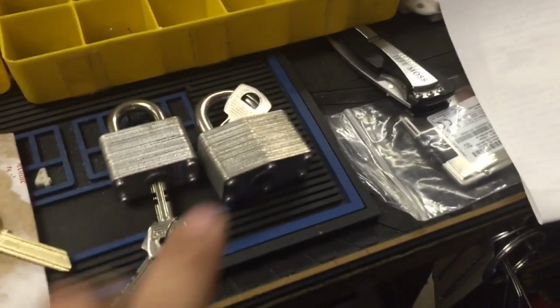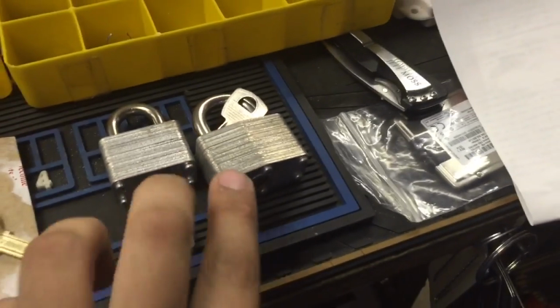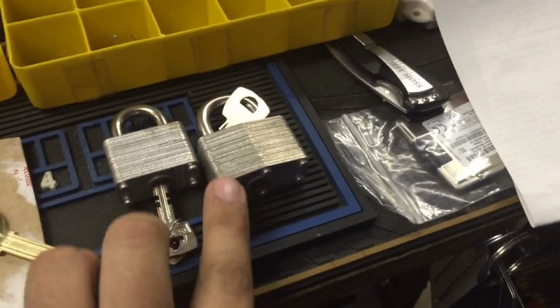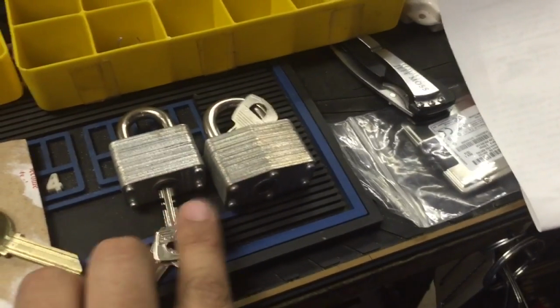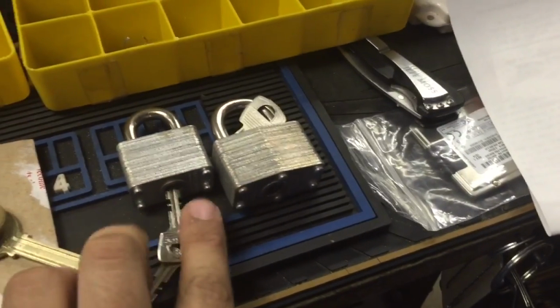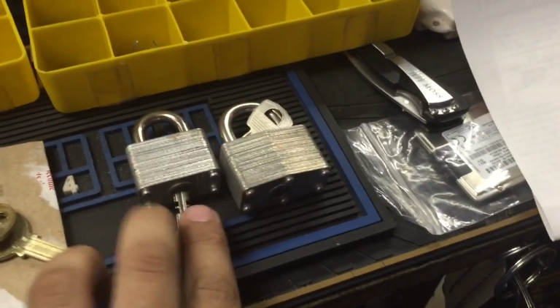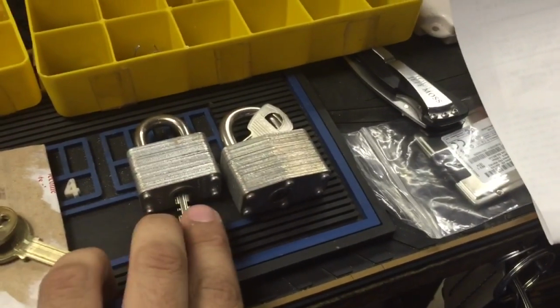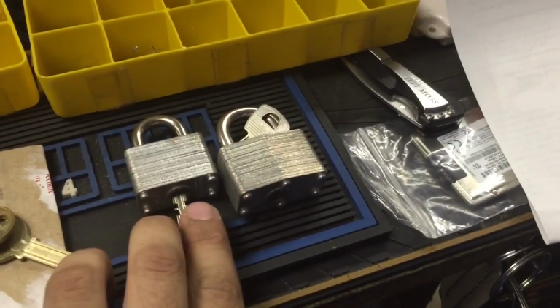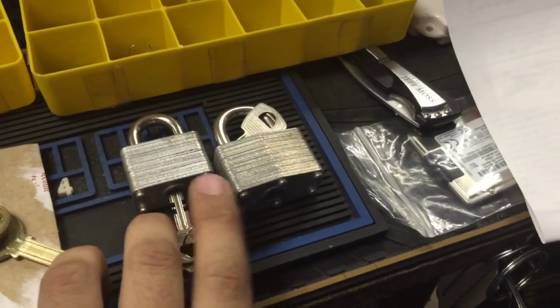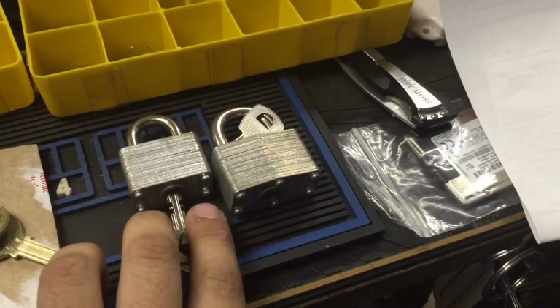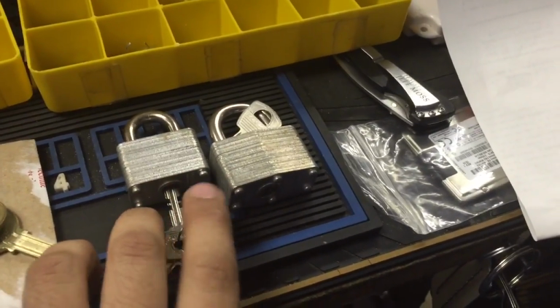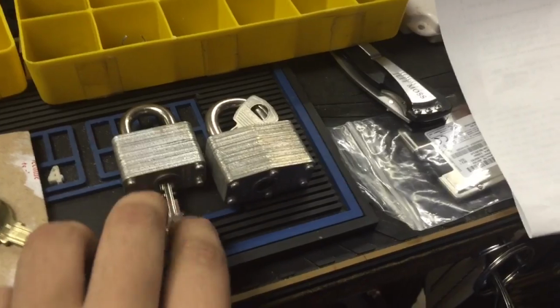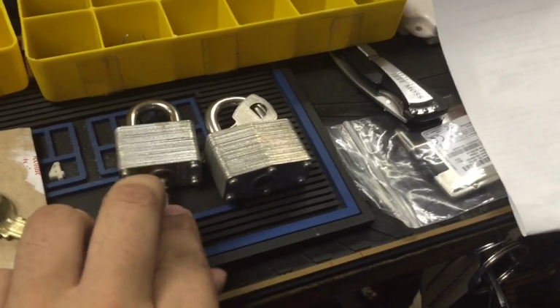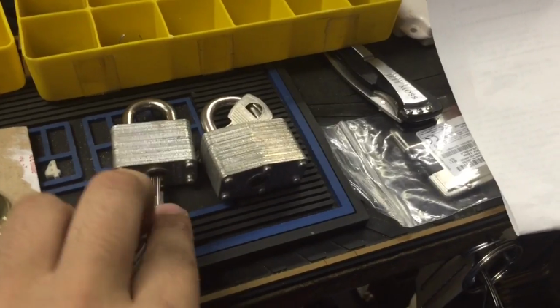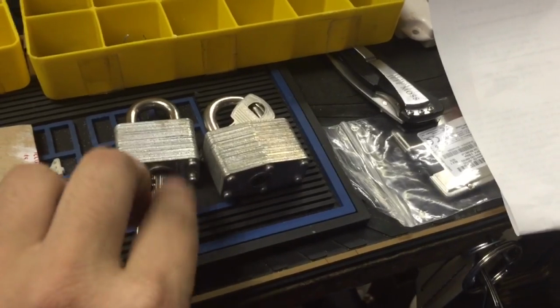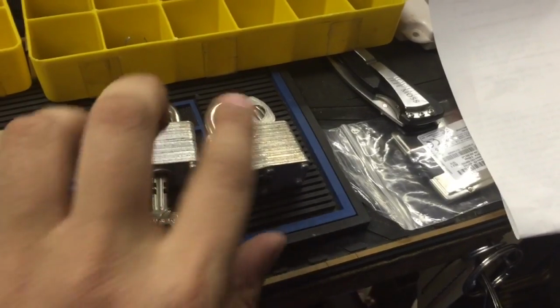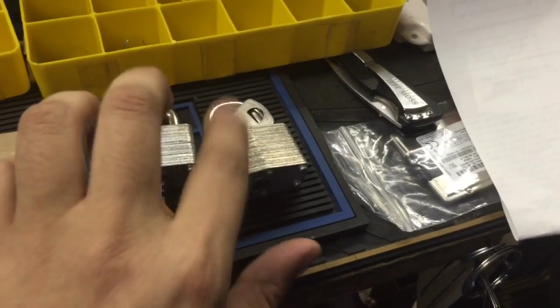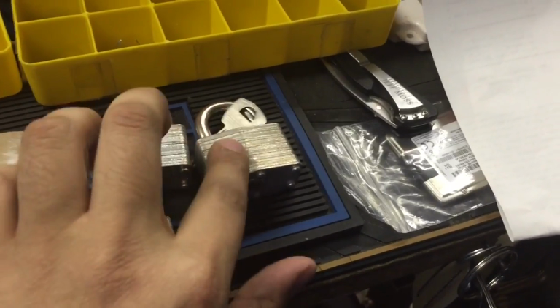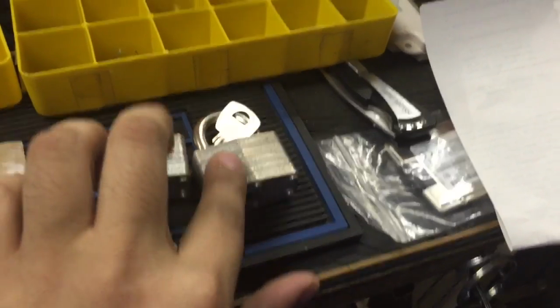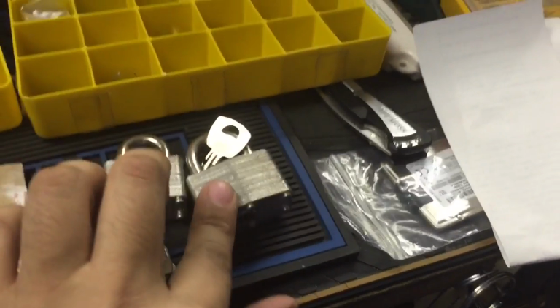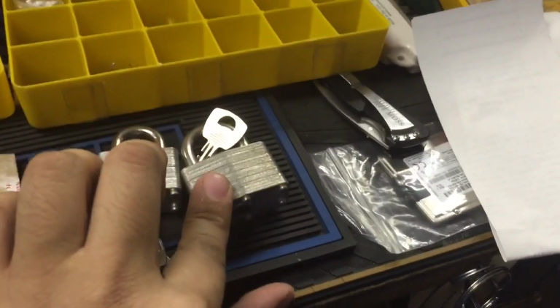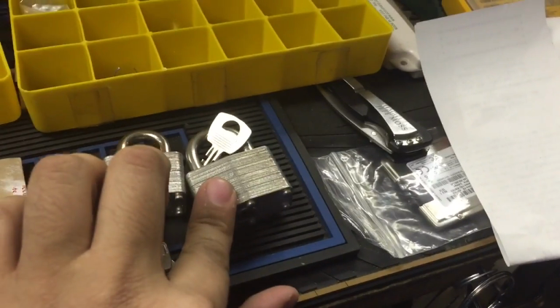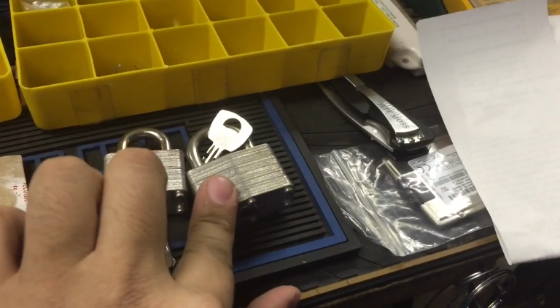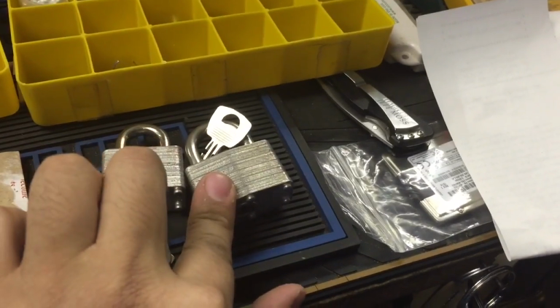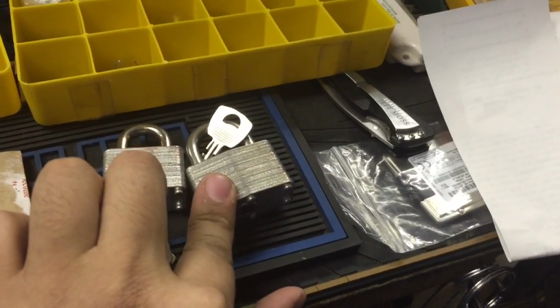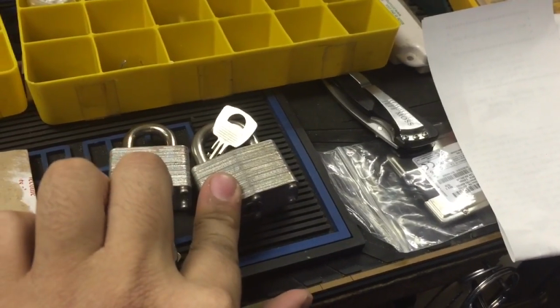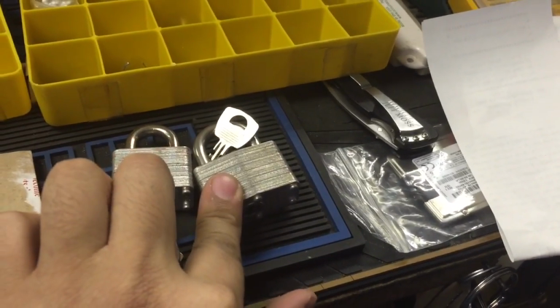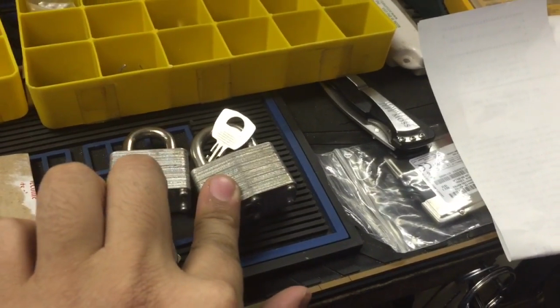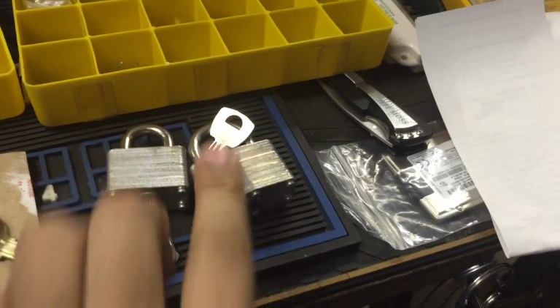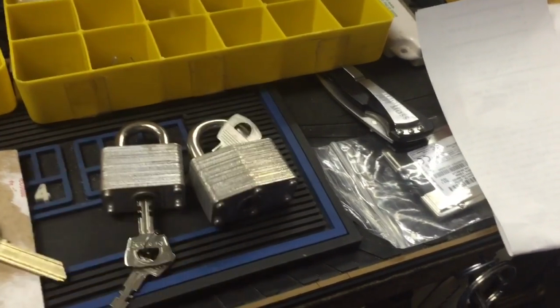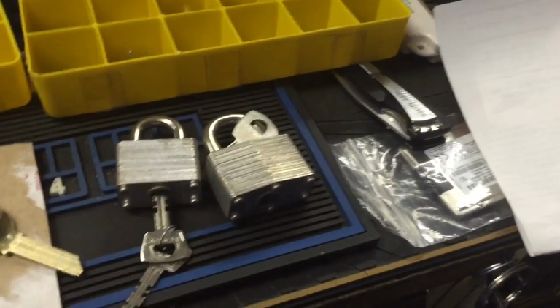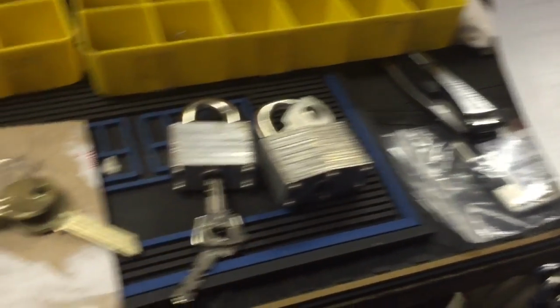Got these two master locks from a guy at work. These are nice, pretty much brand new warded padlocks.